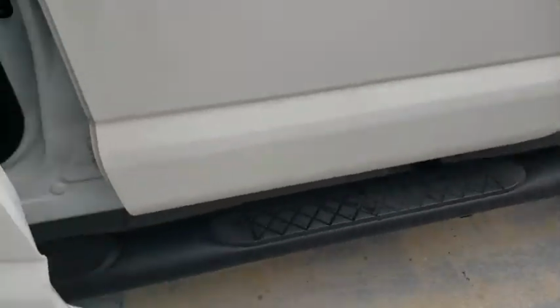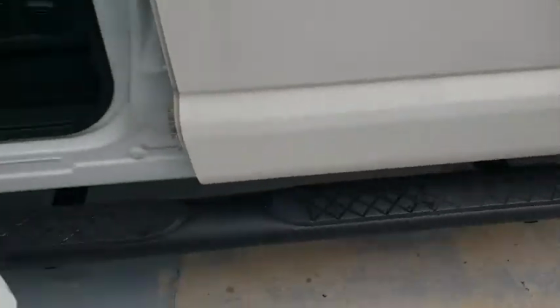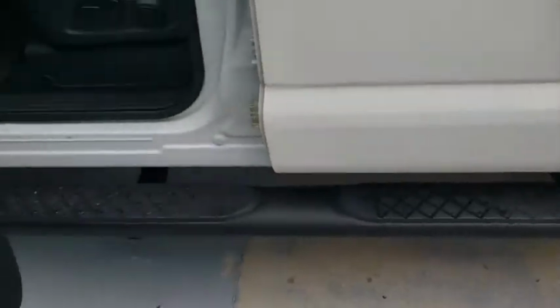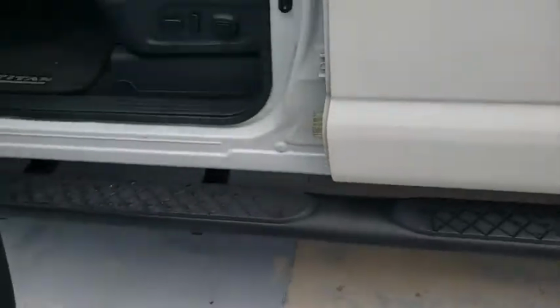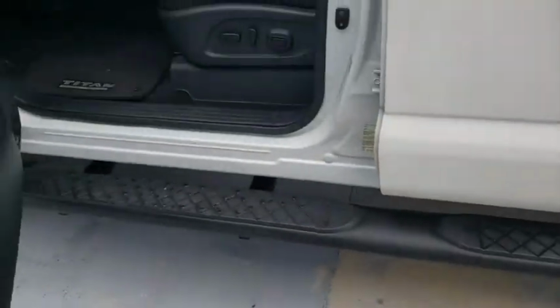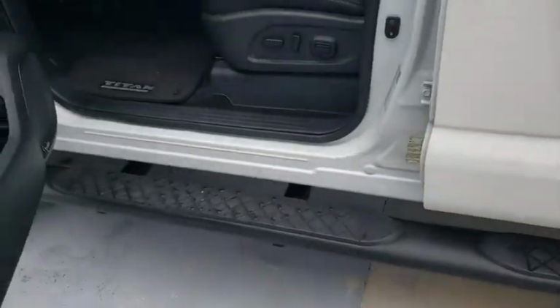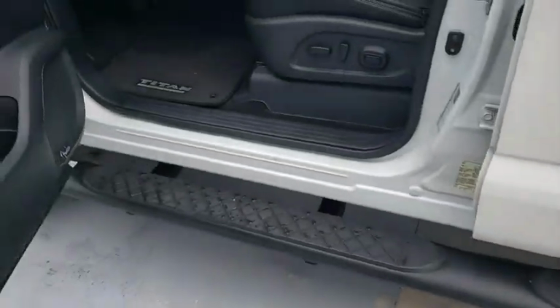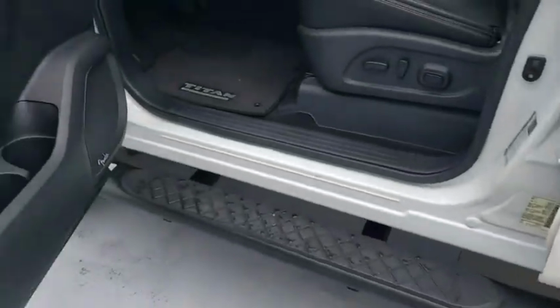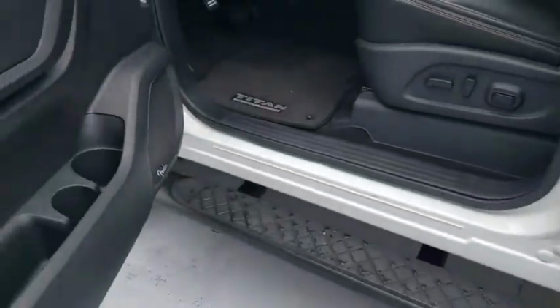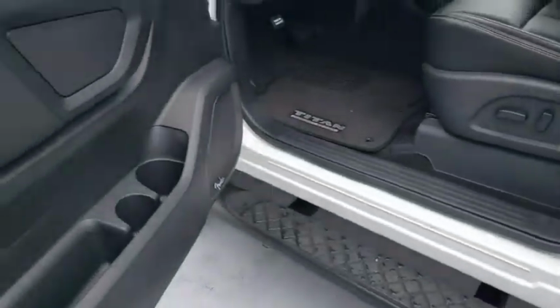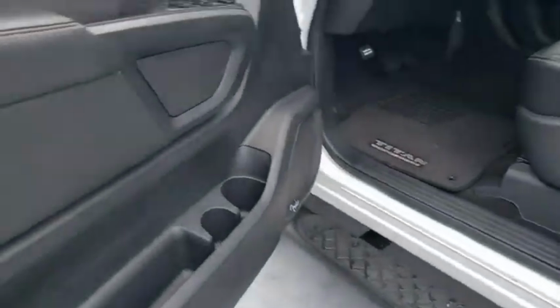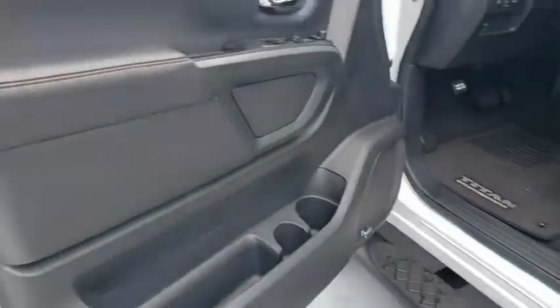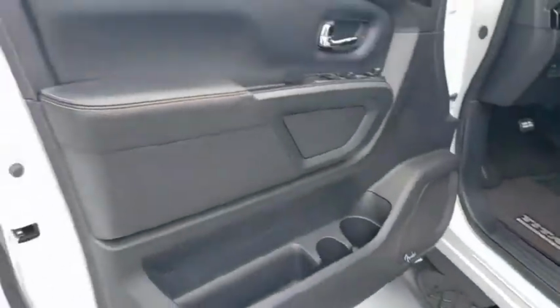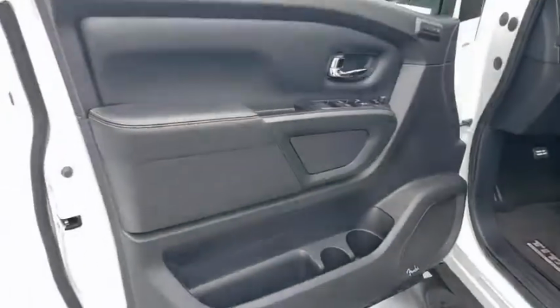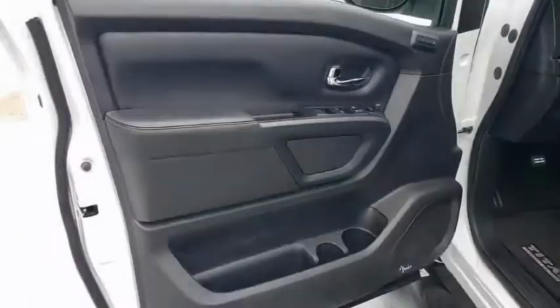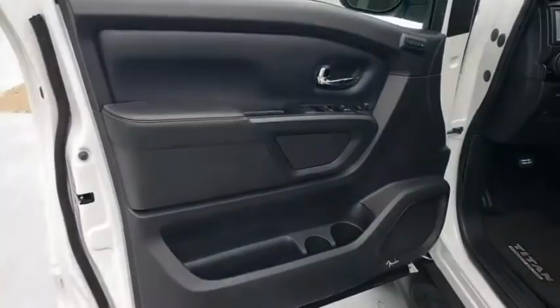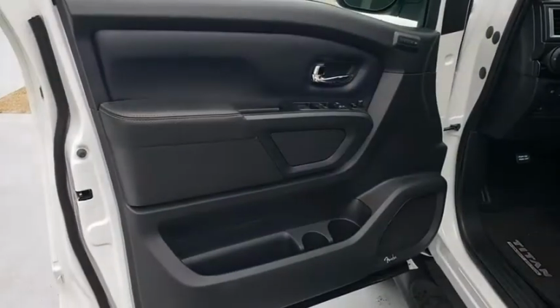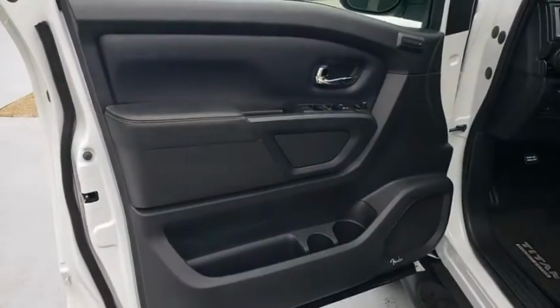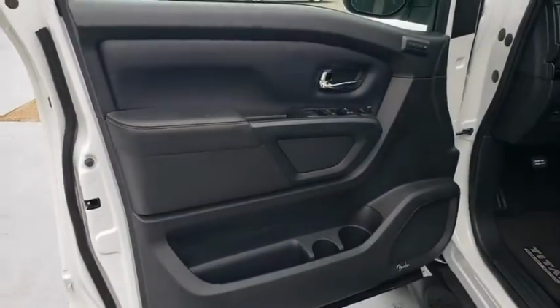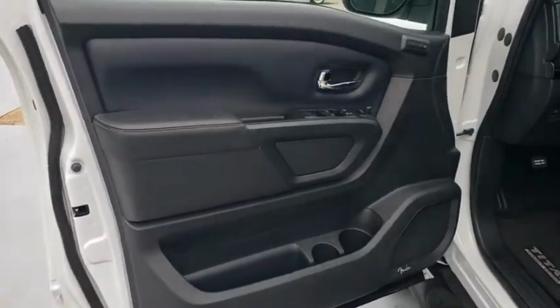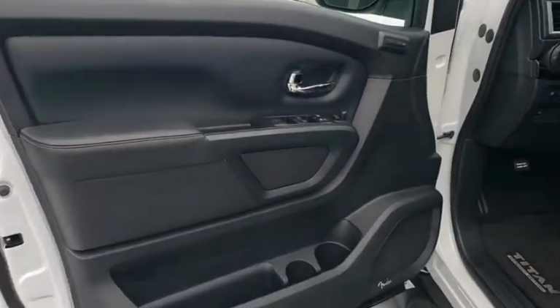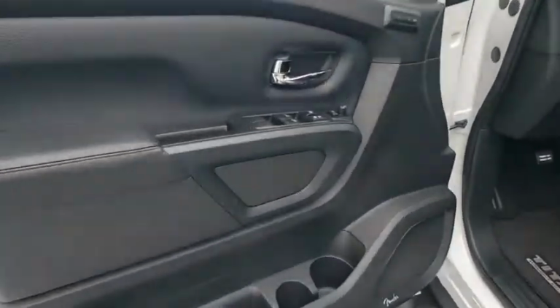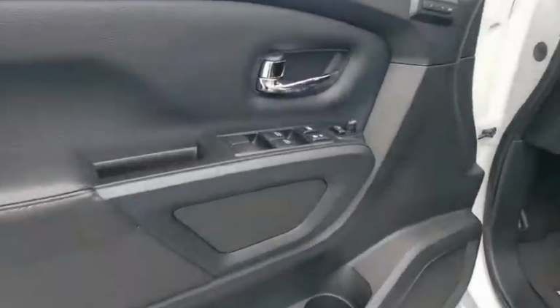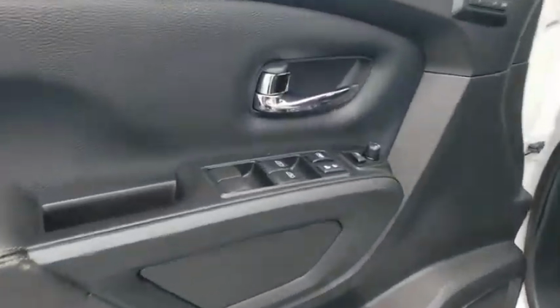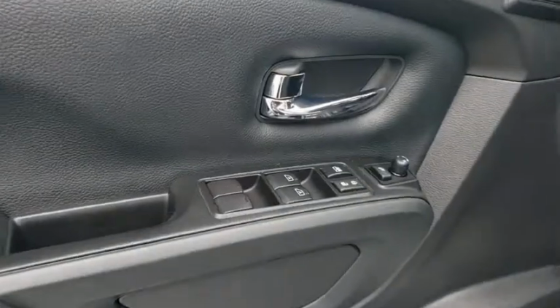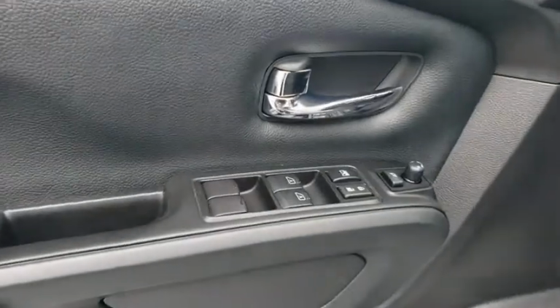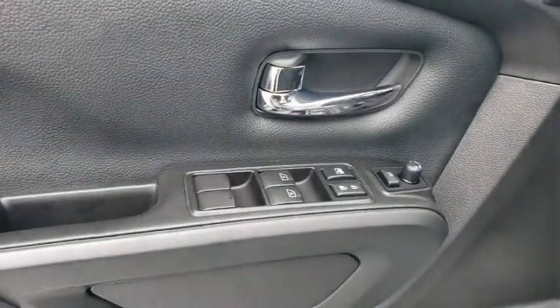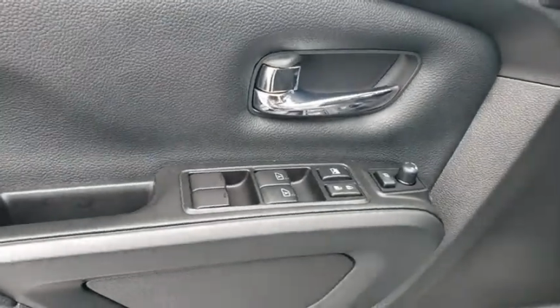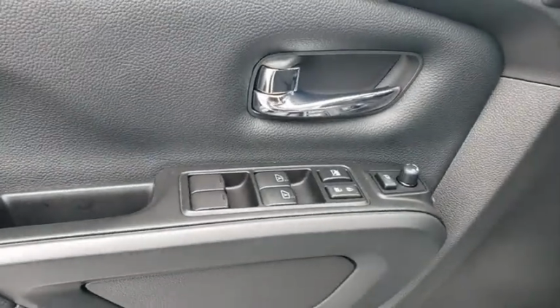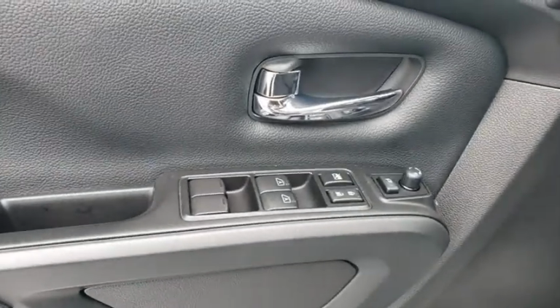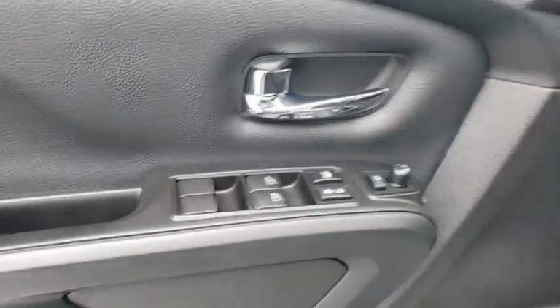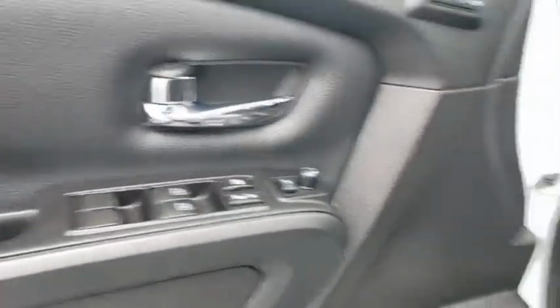Power steering, adjustable steering wheel, keyless start, cruise control, aluminum wheels, four-wheel drive.